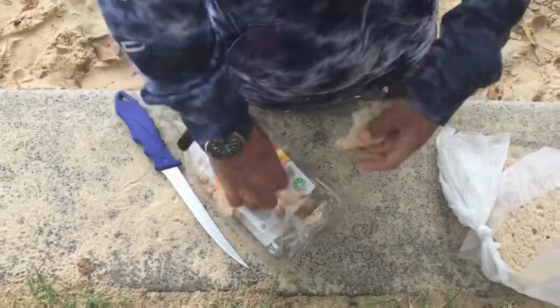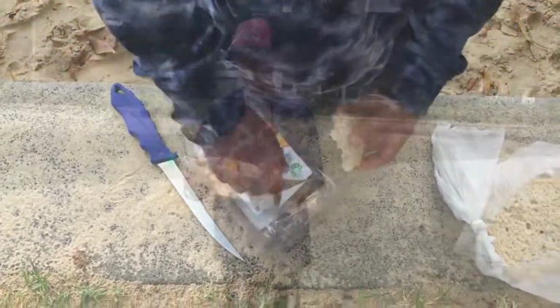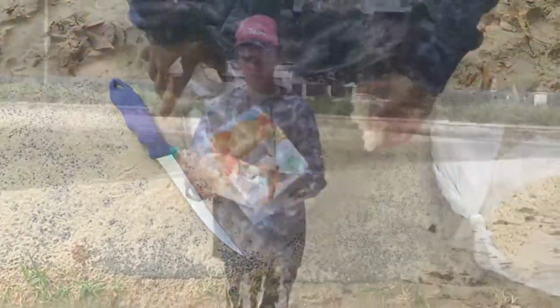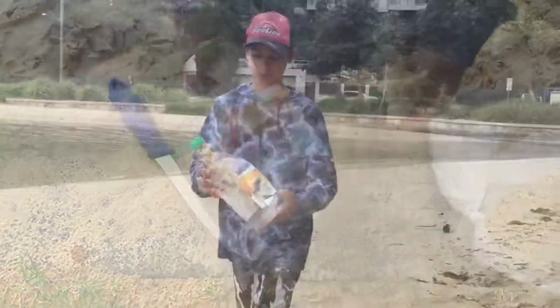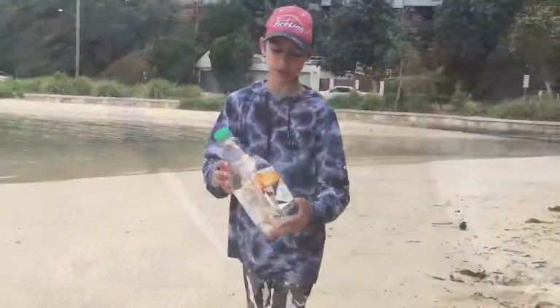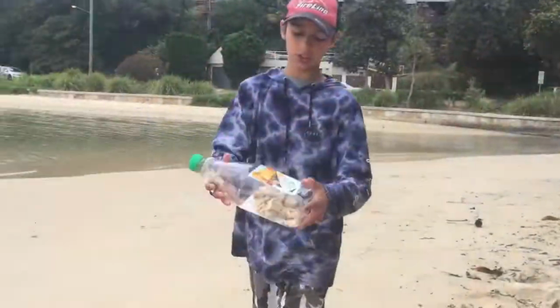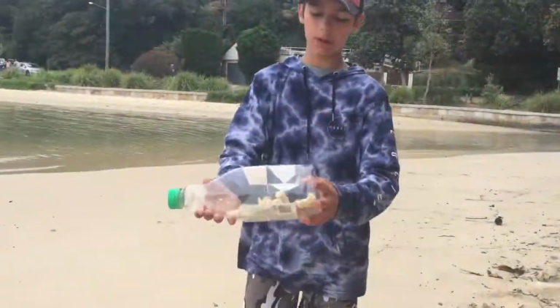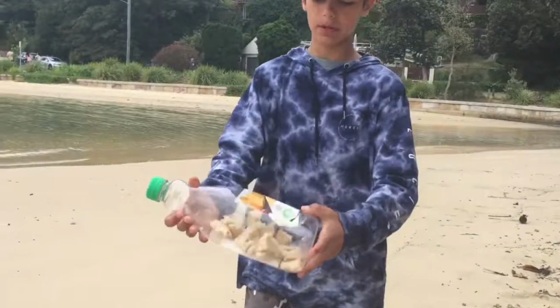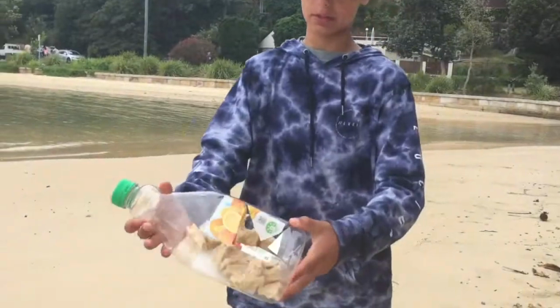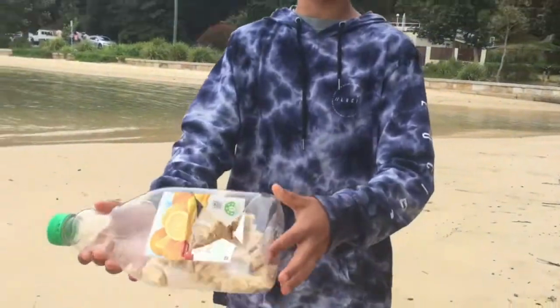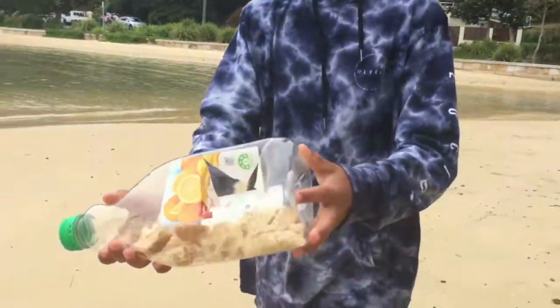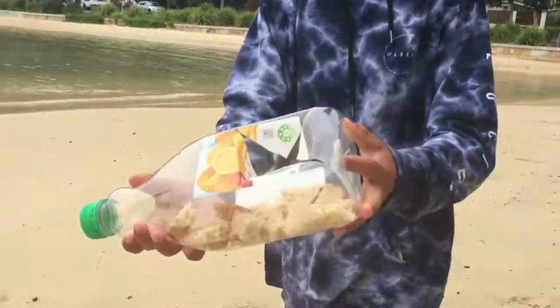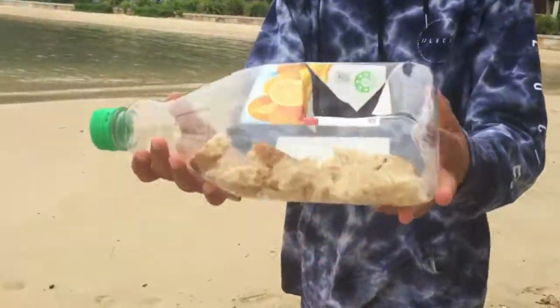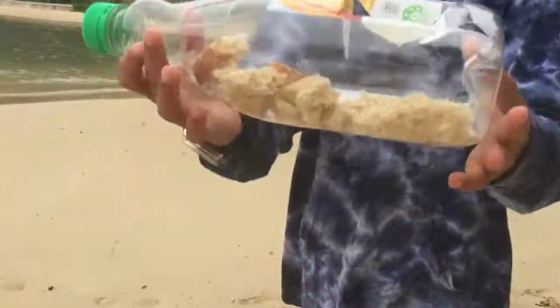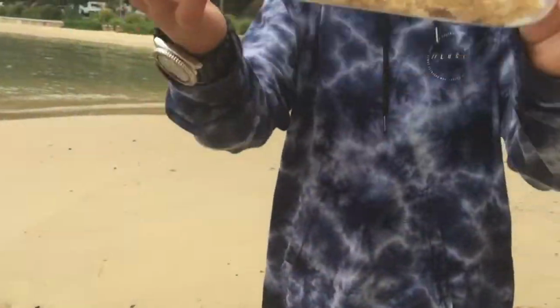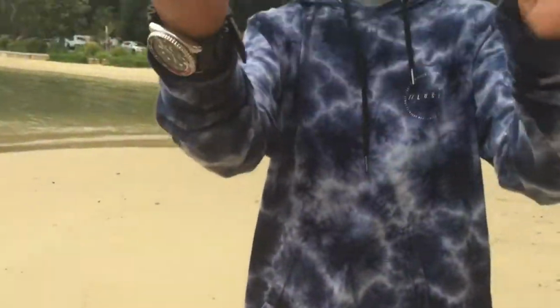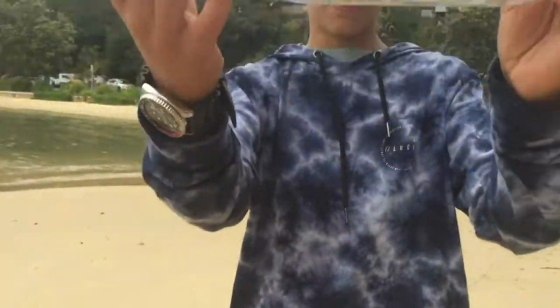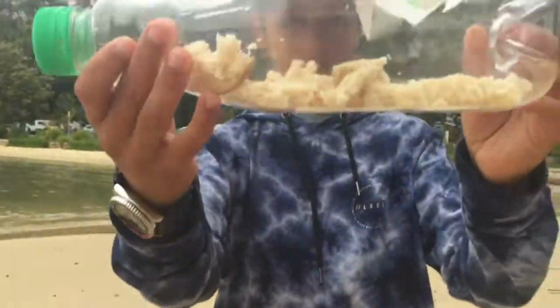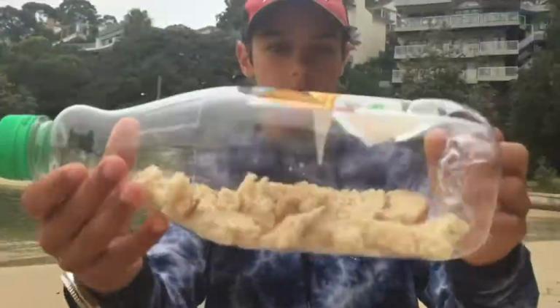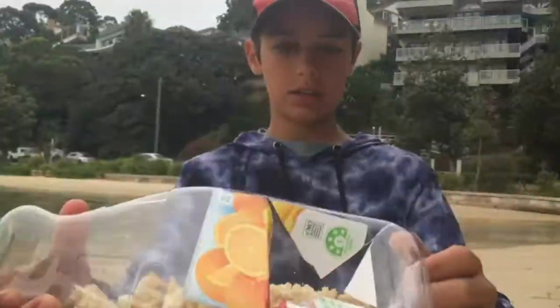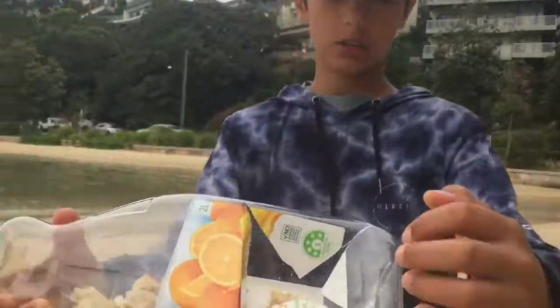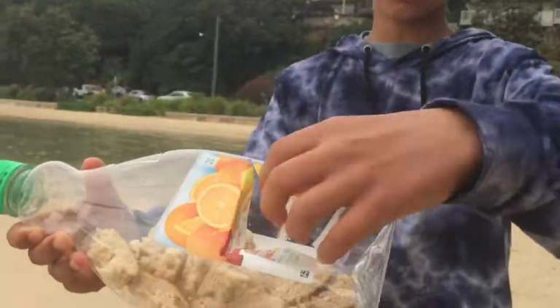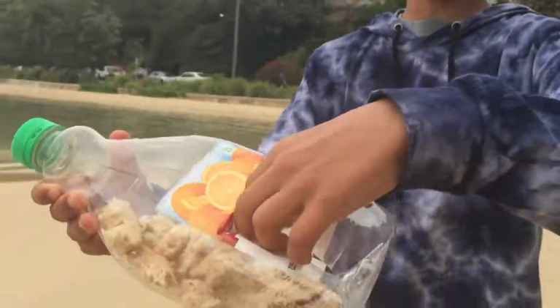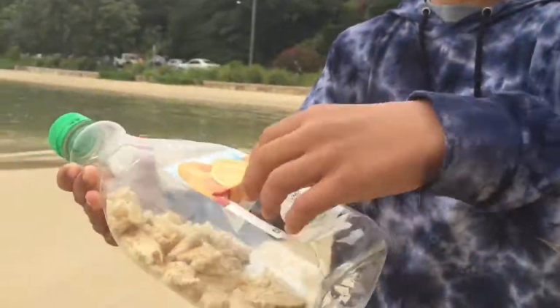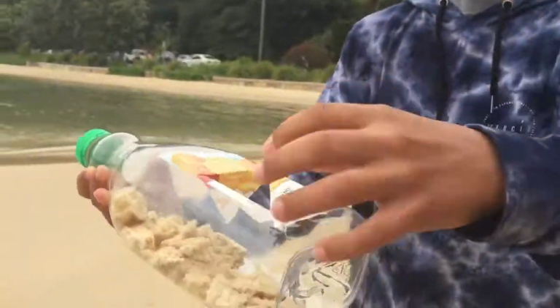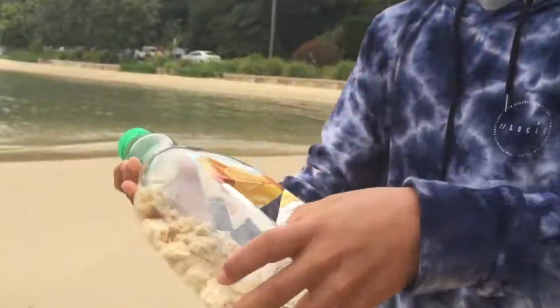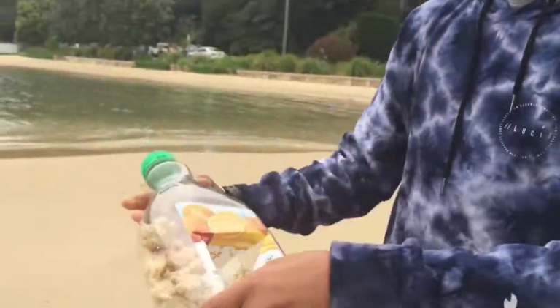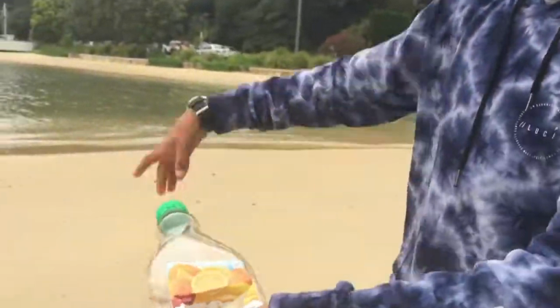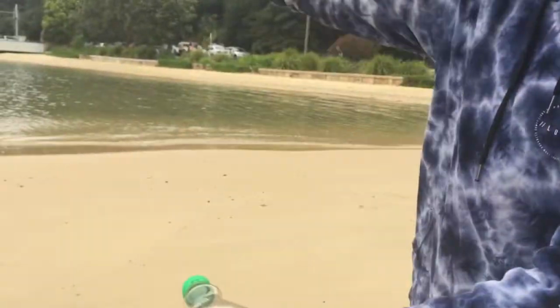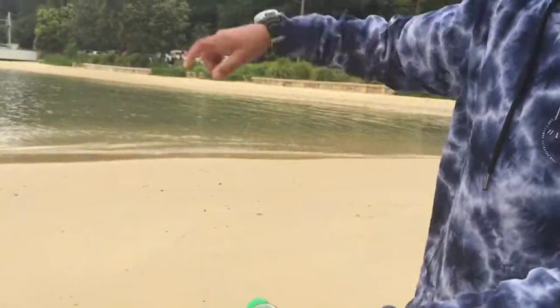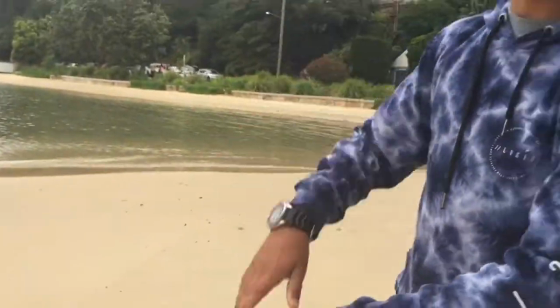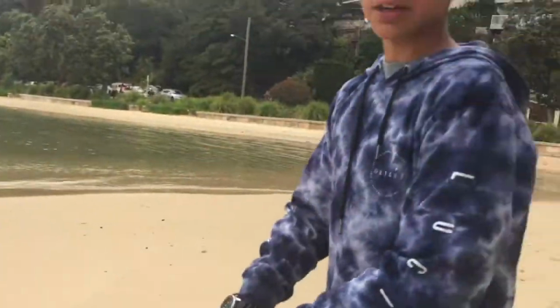Now we've got the trap ready — this is what it should look like. Put your bread in there through the hole, and I'm just going to go set it out.